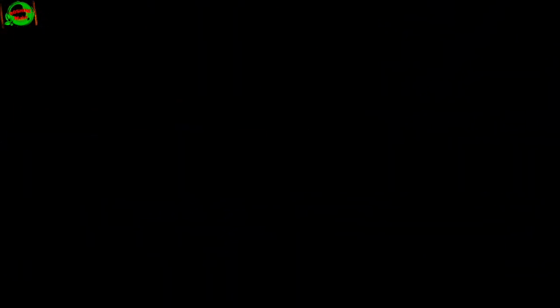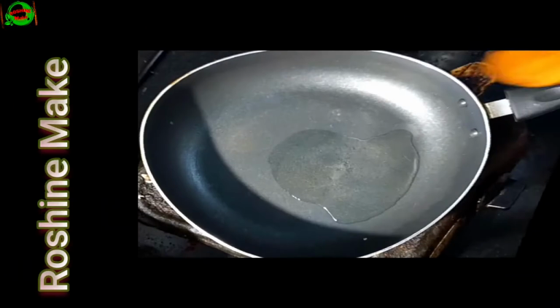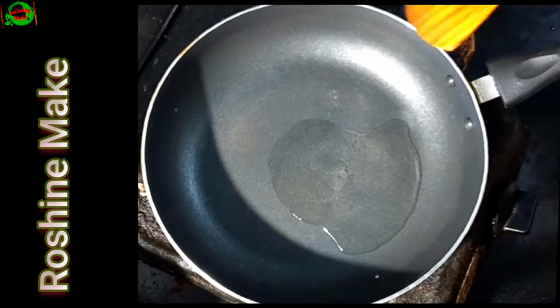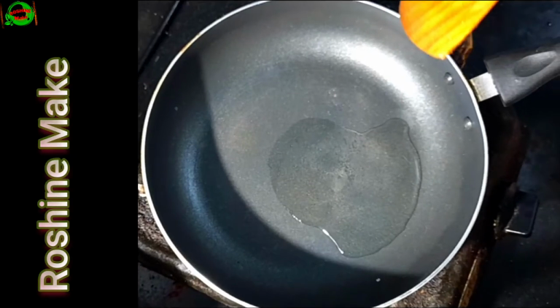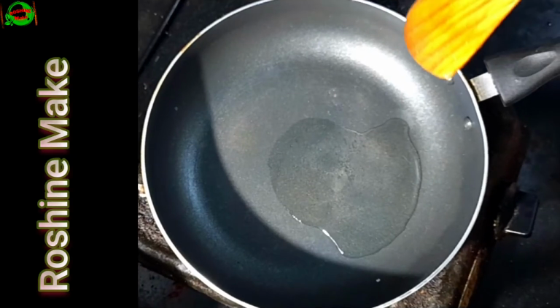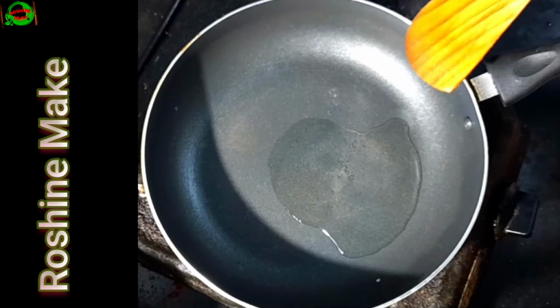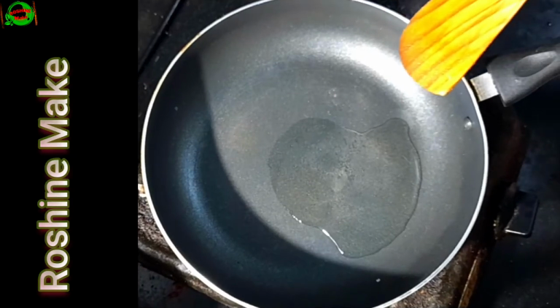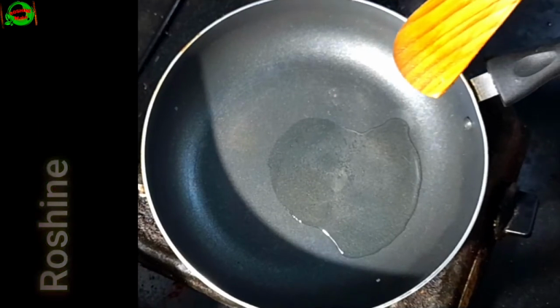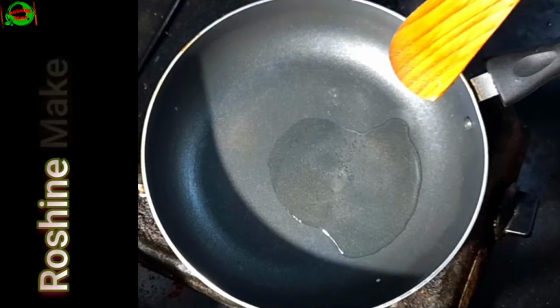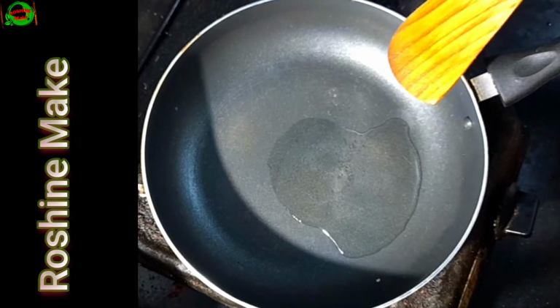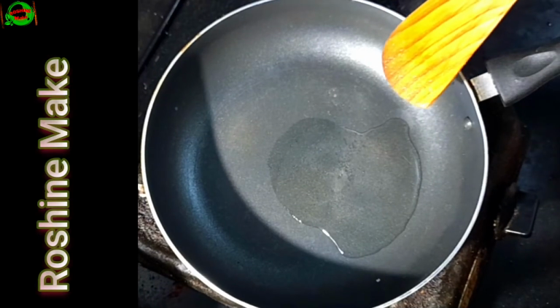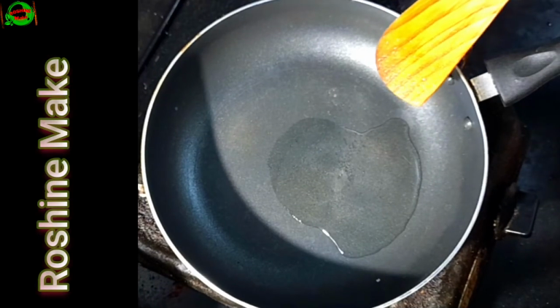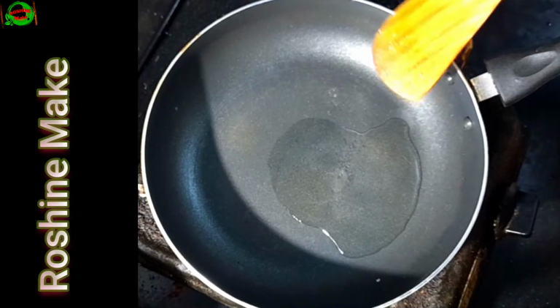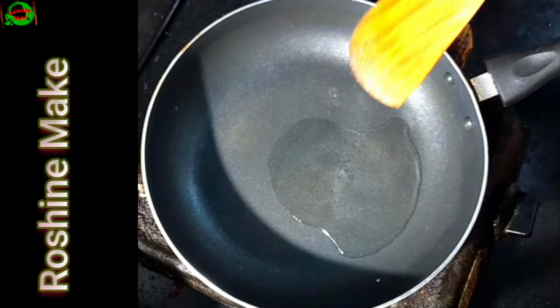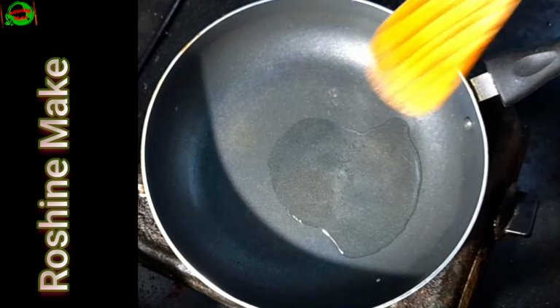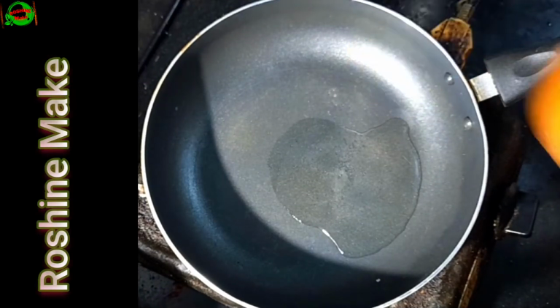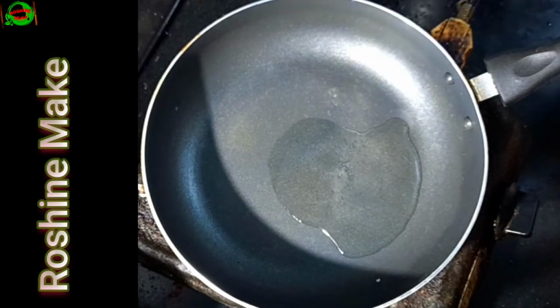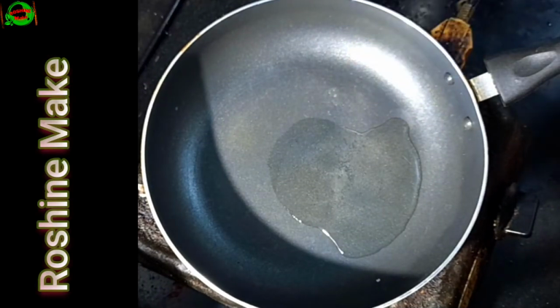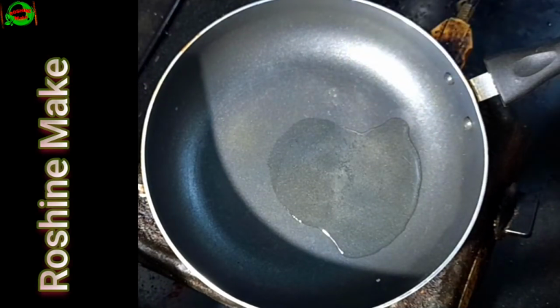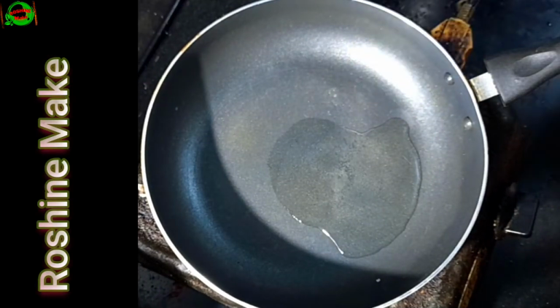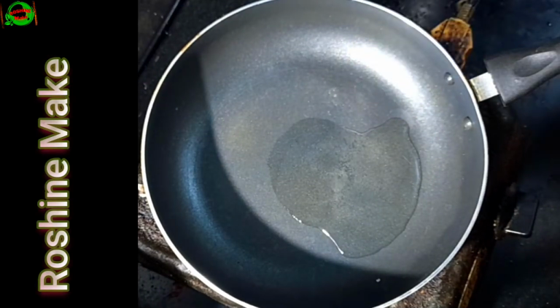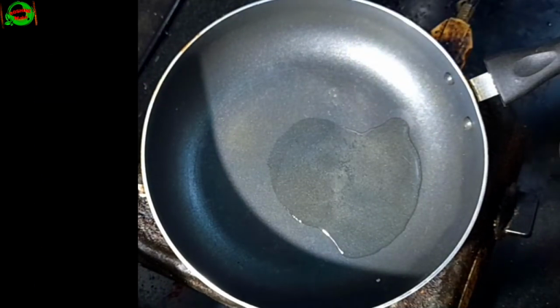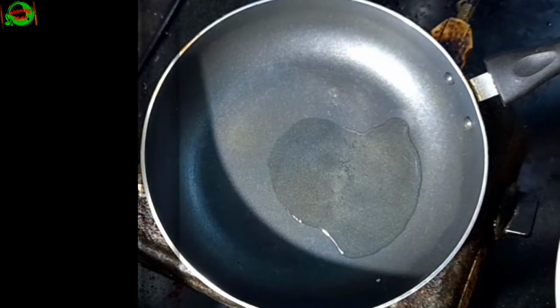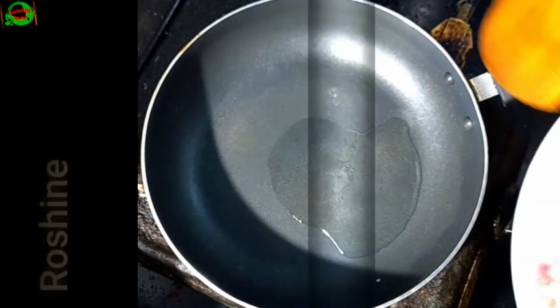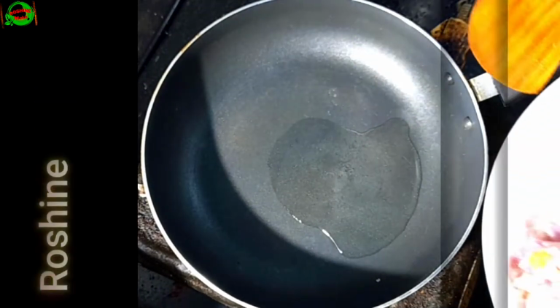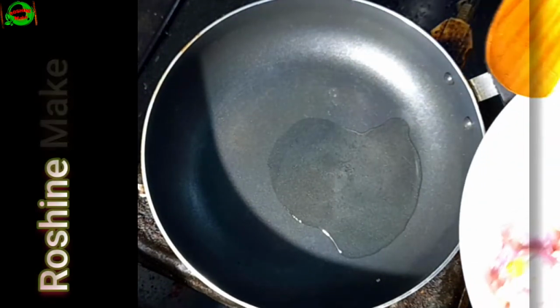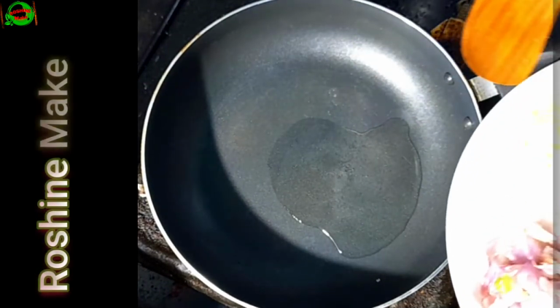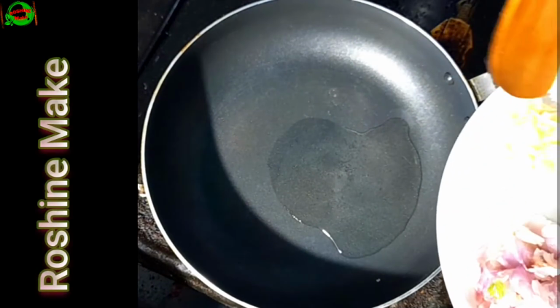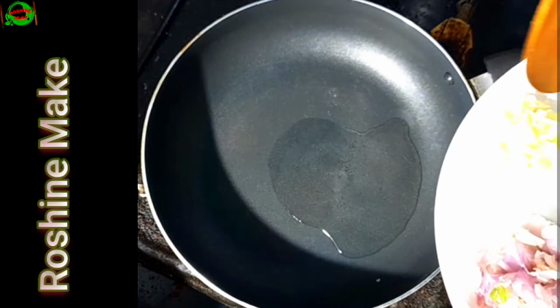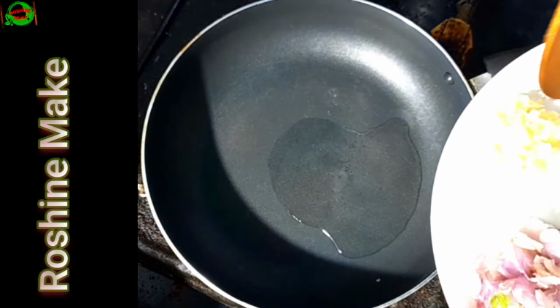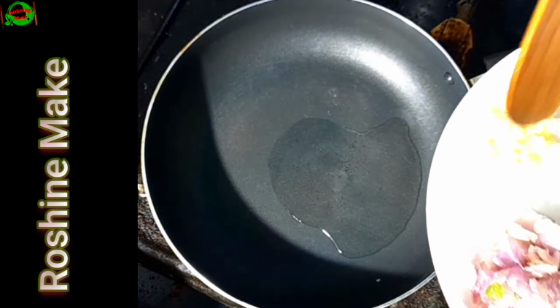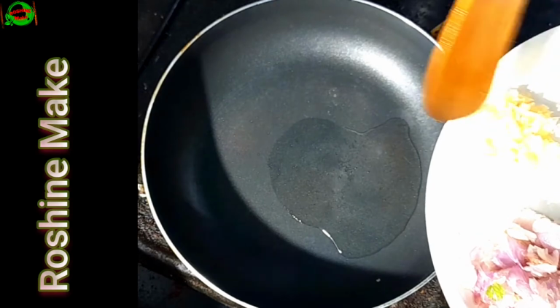Okay friends, I have 2 spoons all over the soup. Please let it be inside. I will put this soup in.